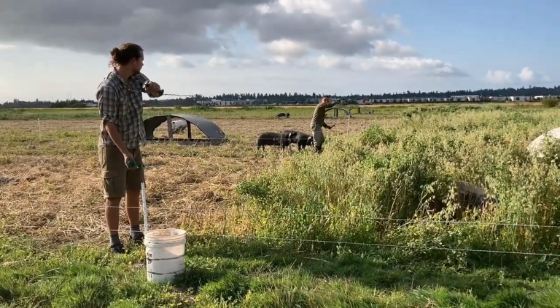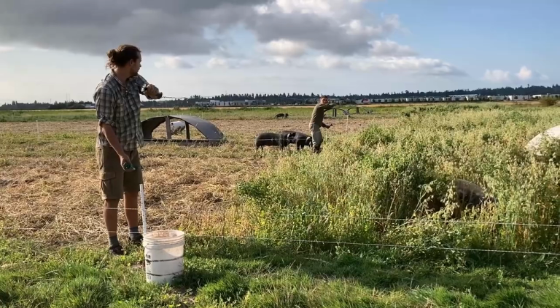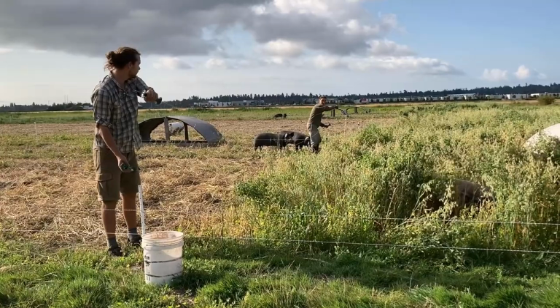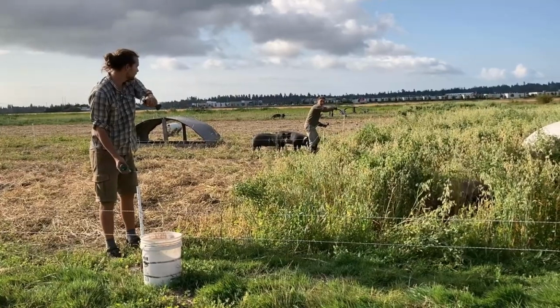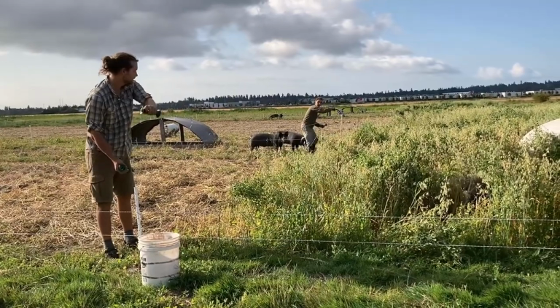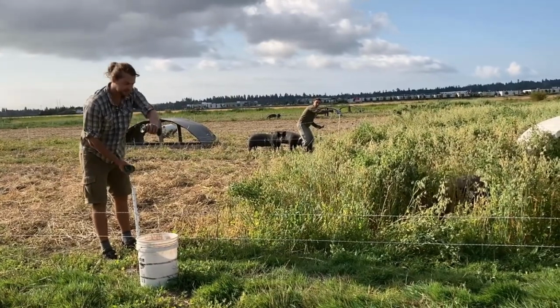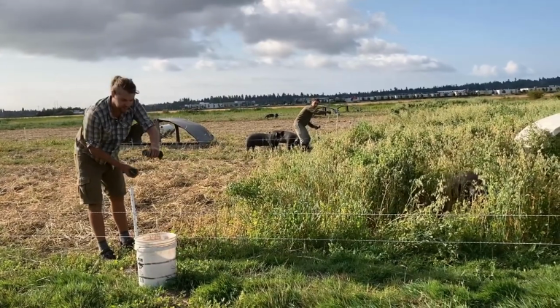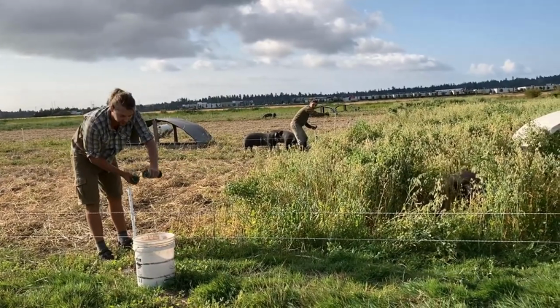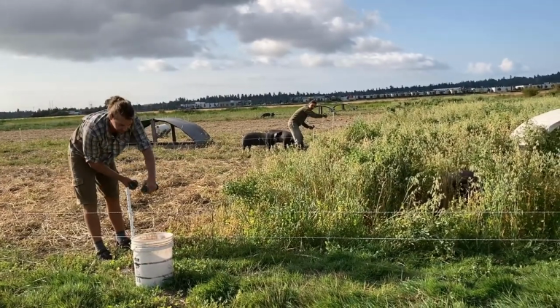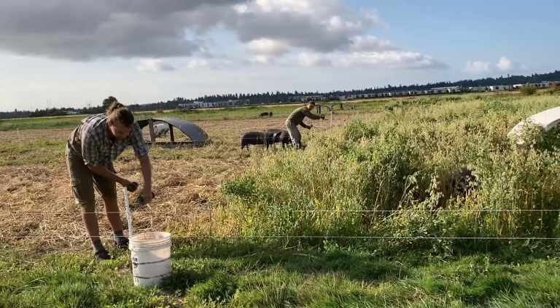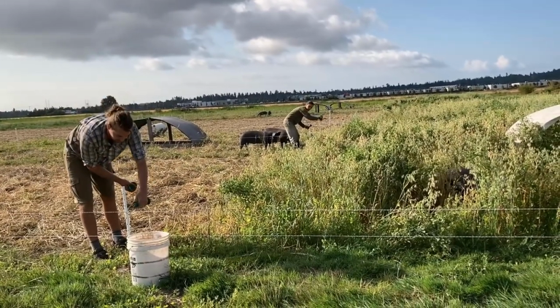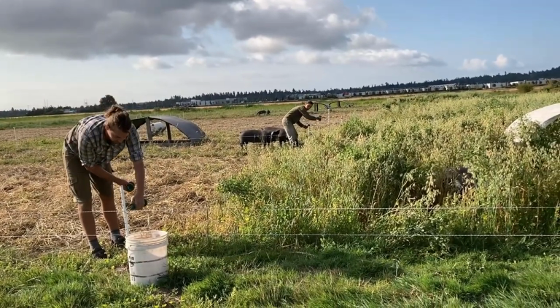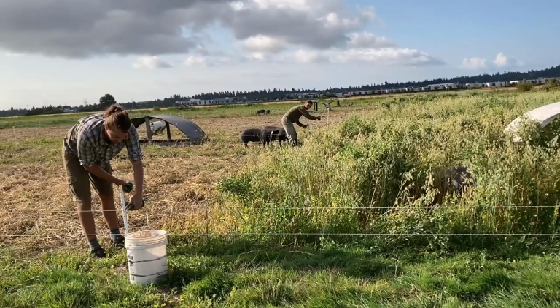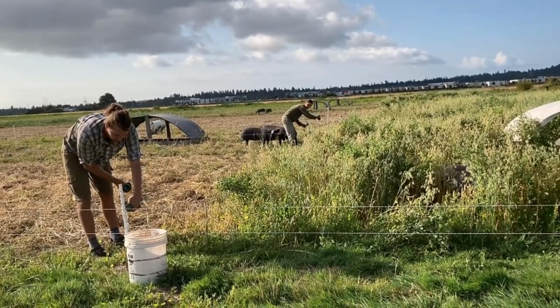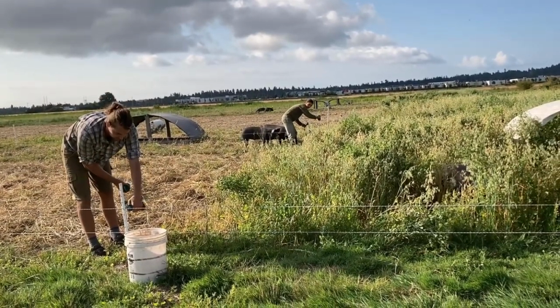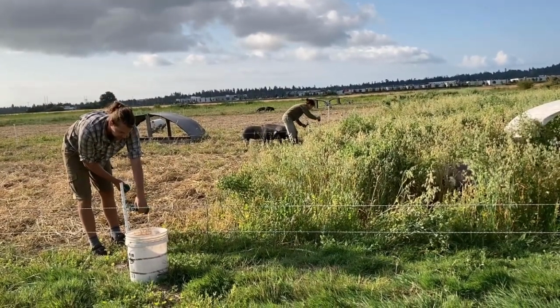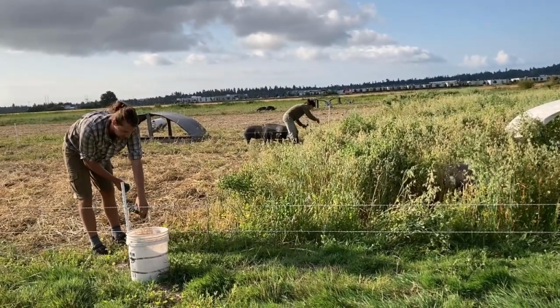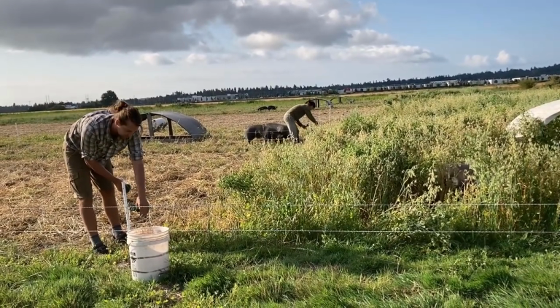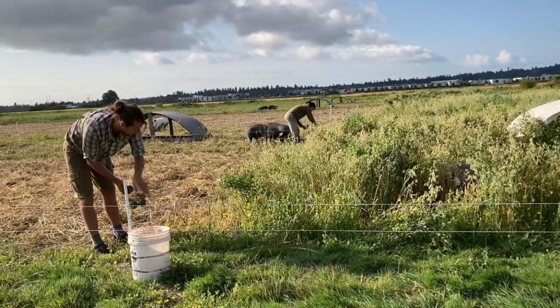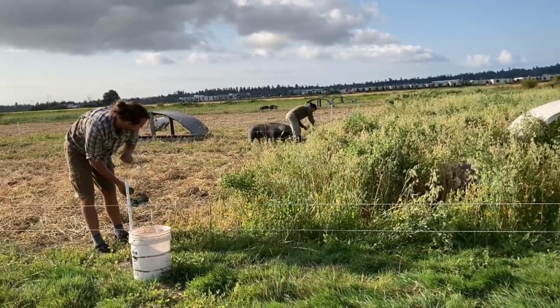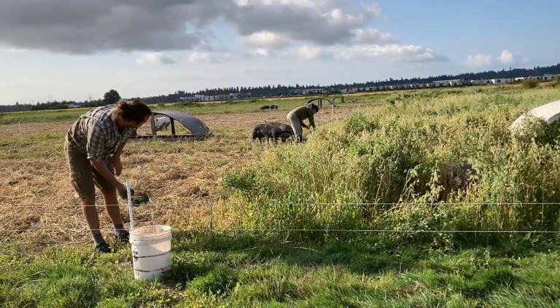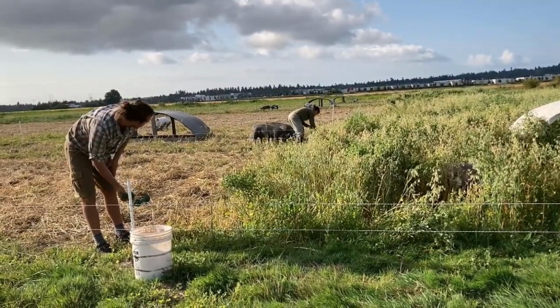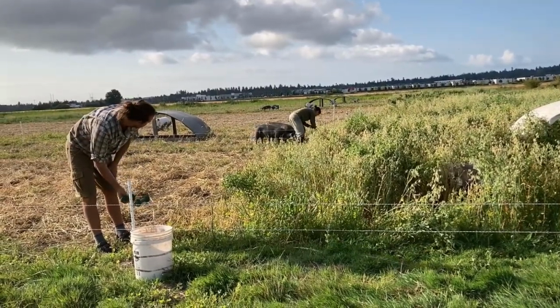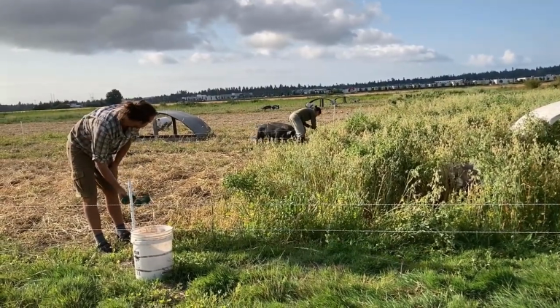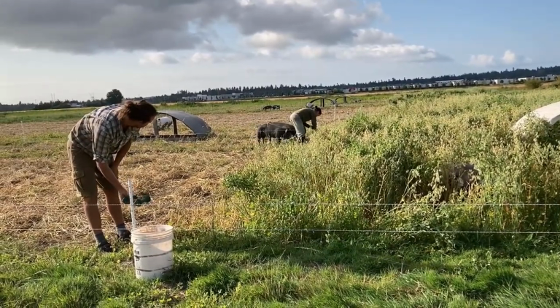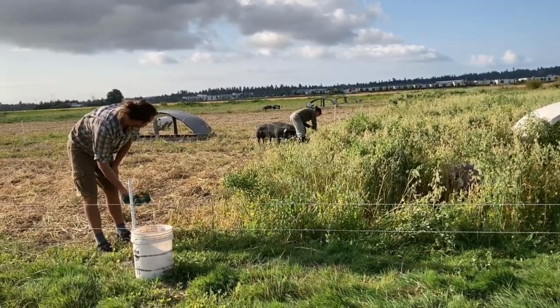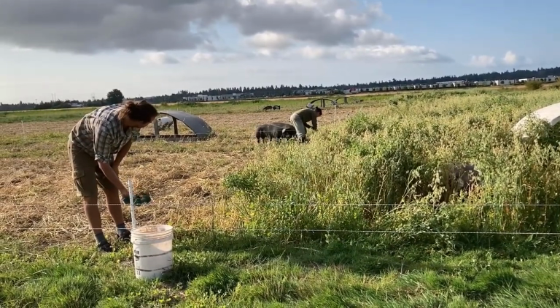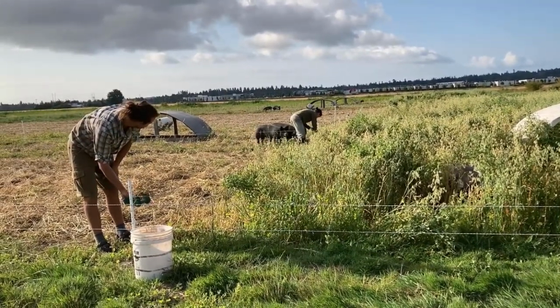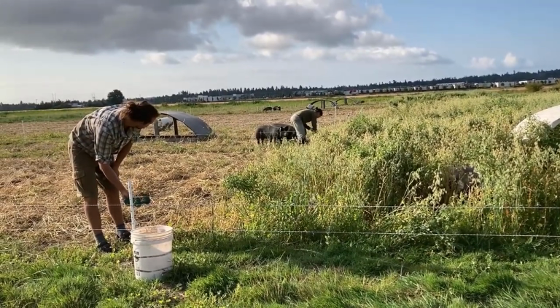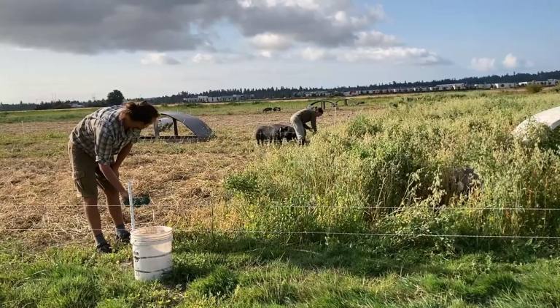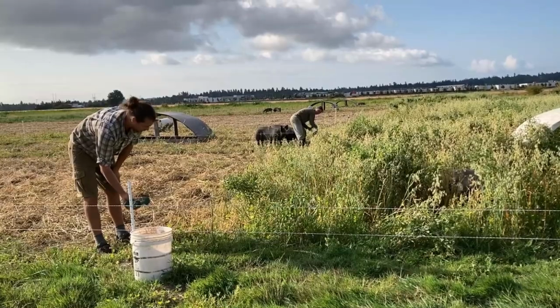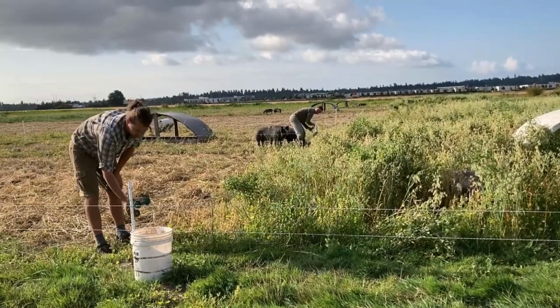The last thing that needs to be done is moving and setting back up the barrel water system we use for these hogs.